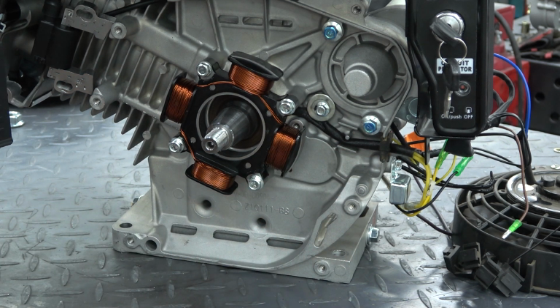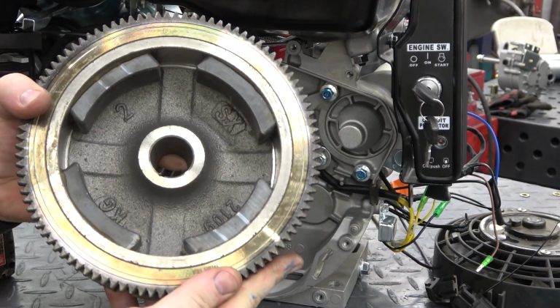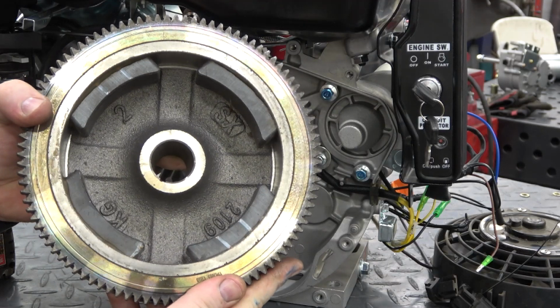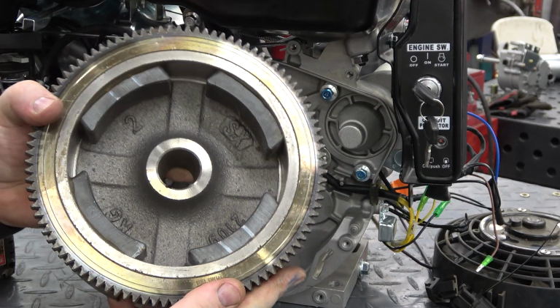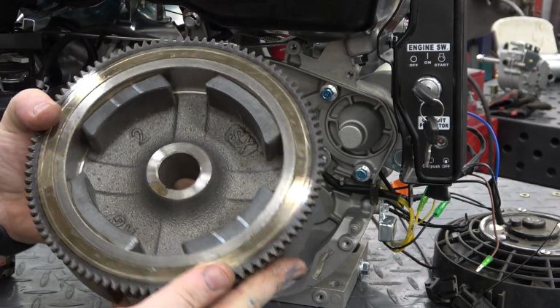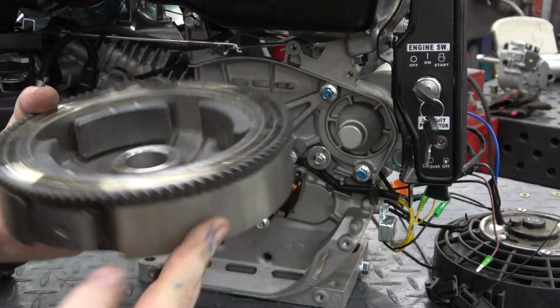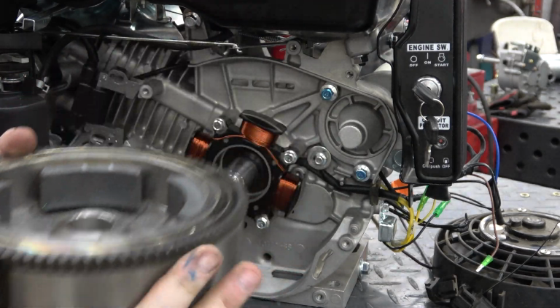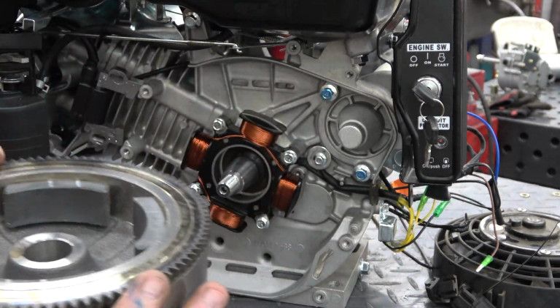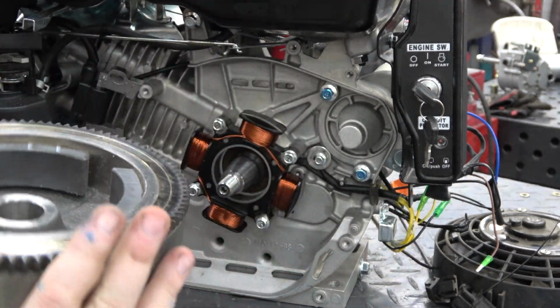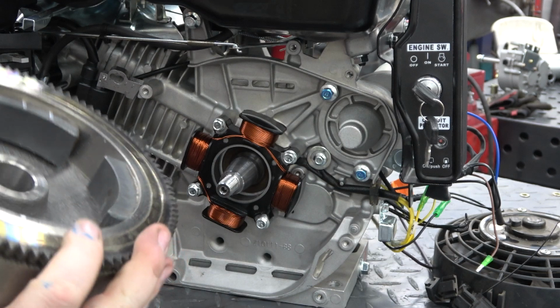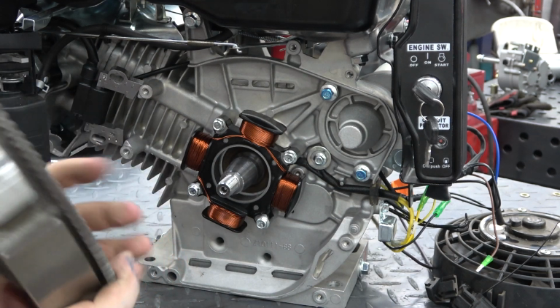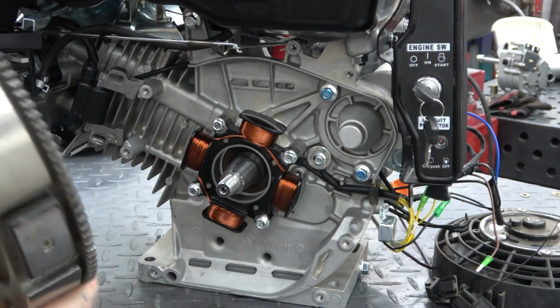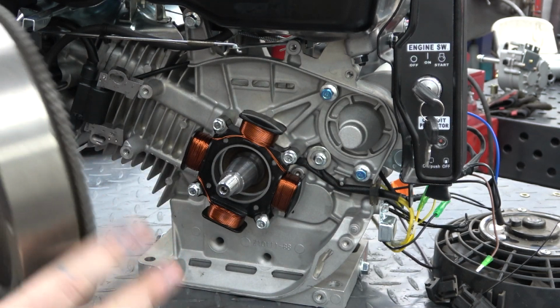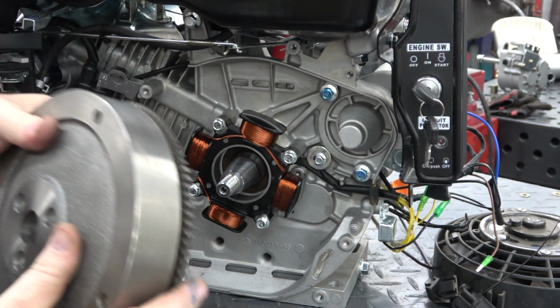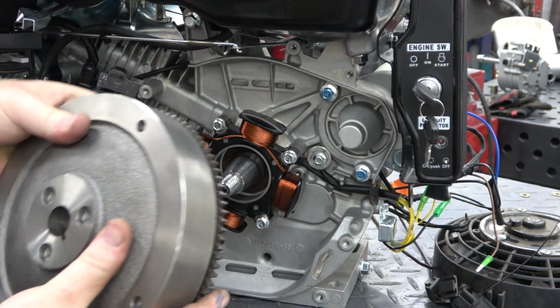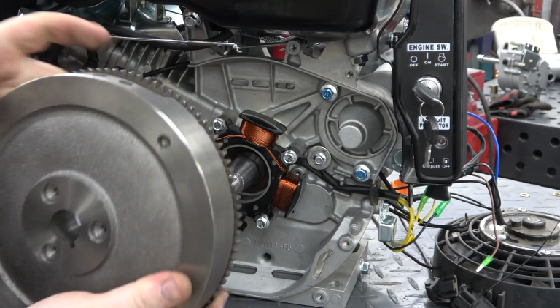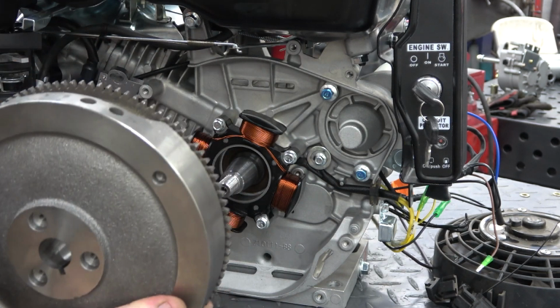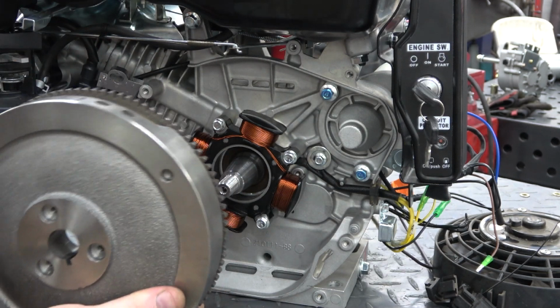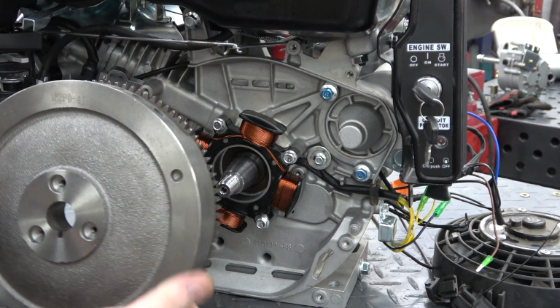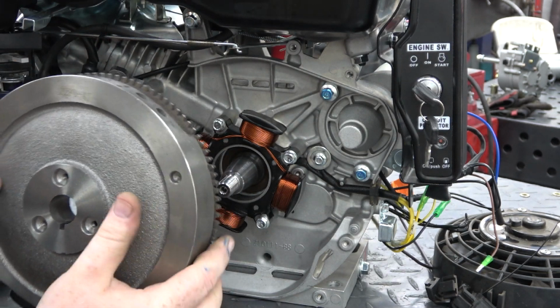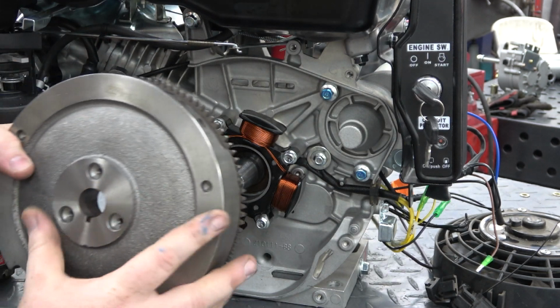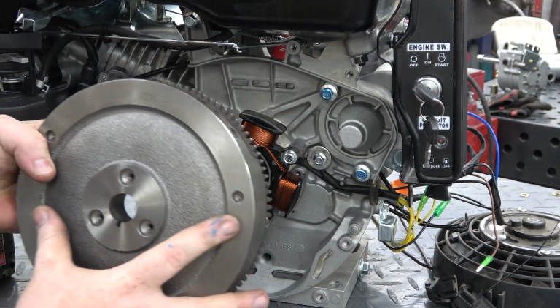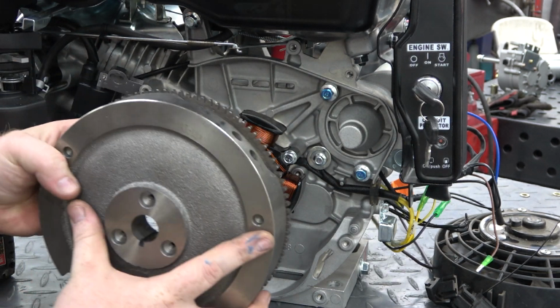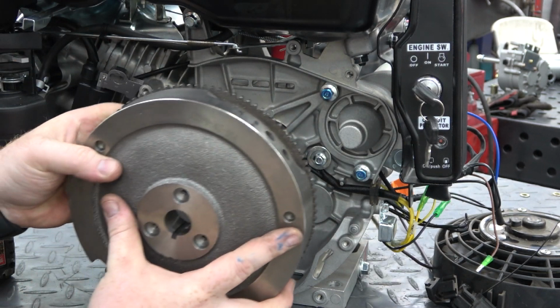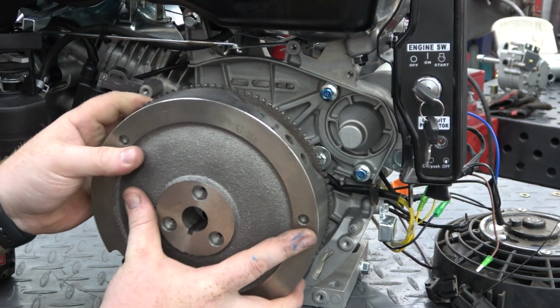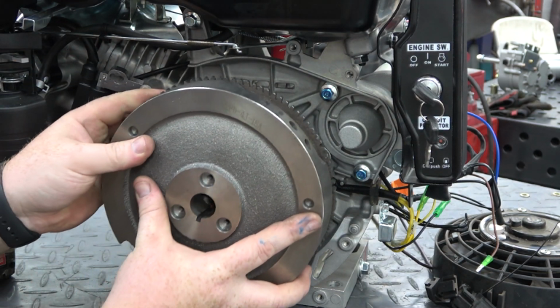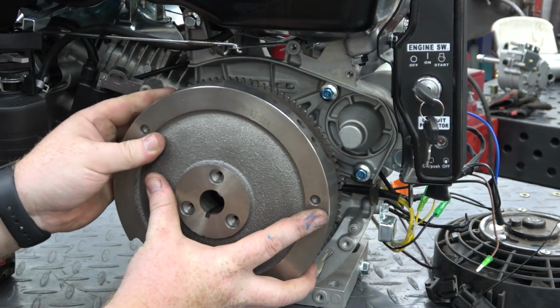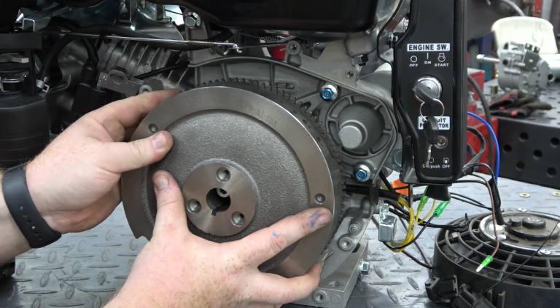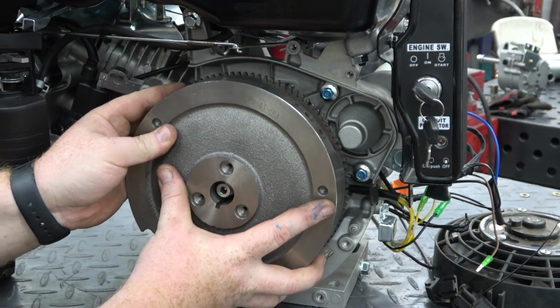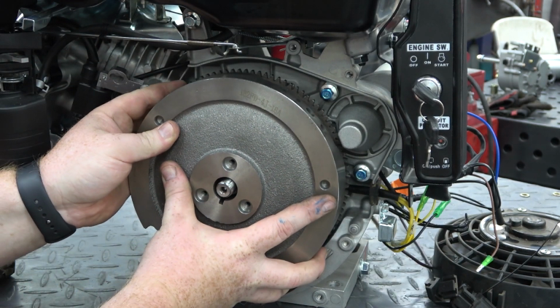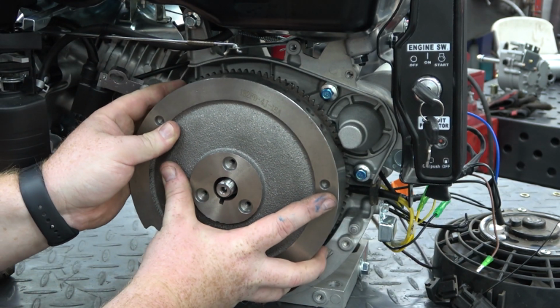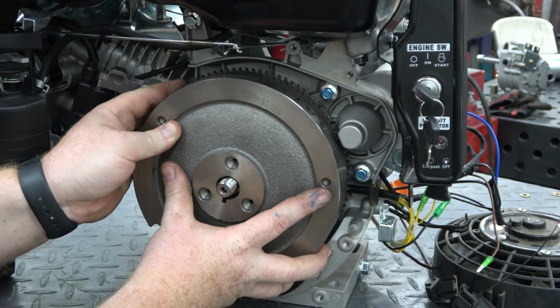We can now put on our new flywheel and install the fan, starter cup, and torque everything down to 83 foot-pounds.